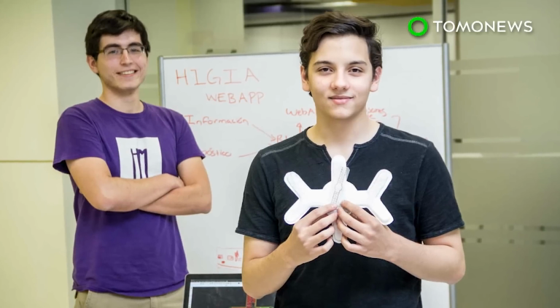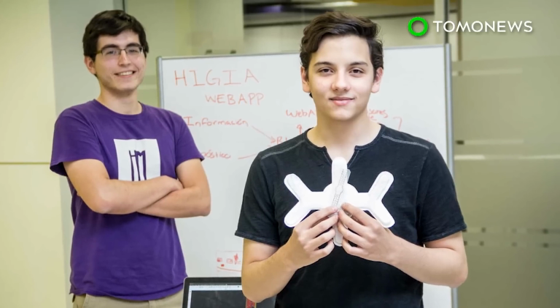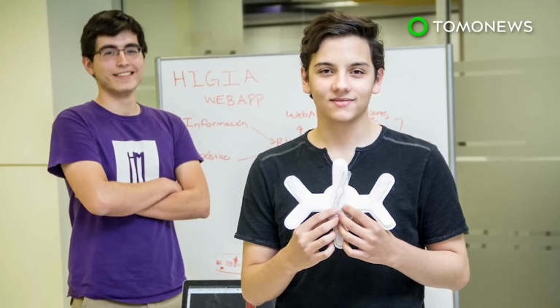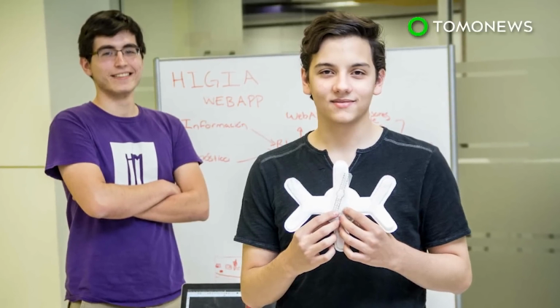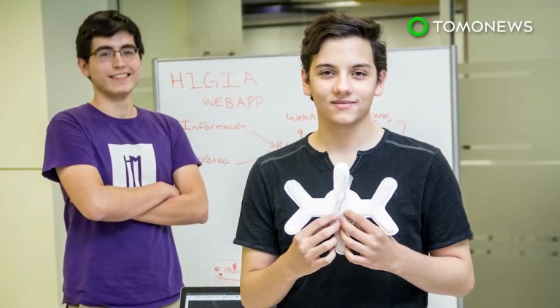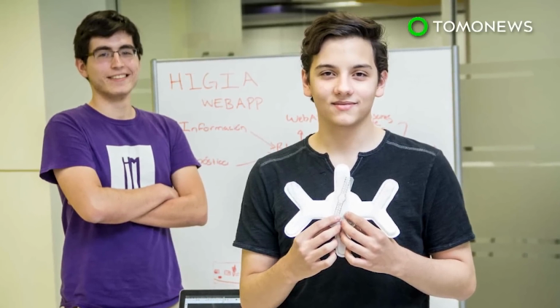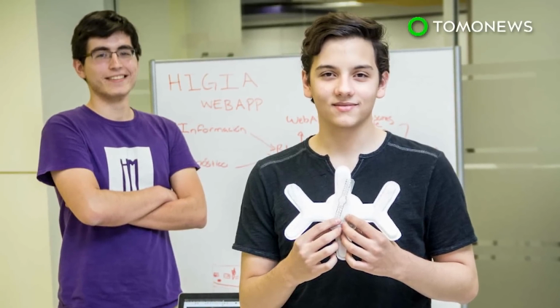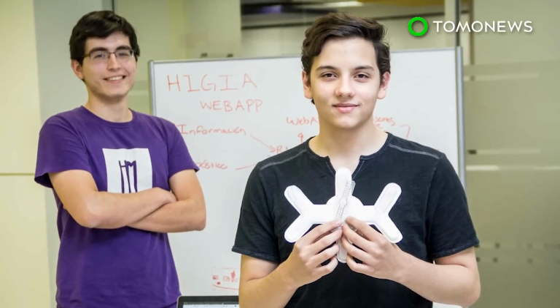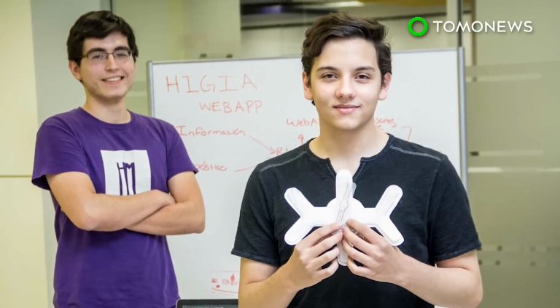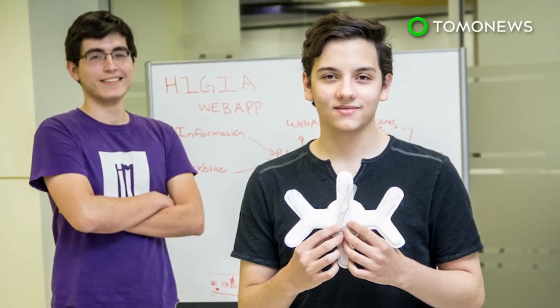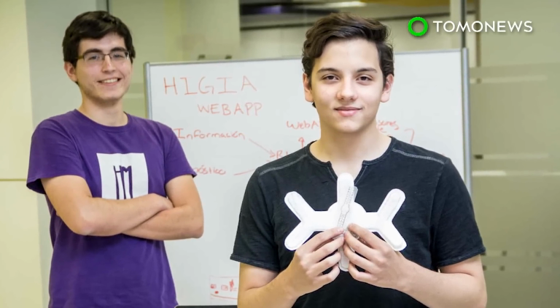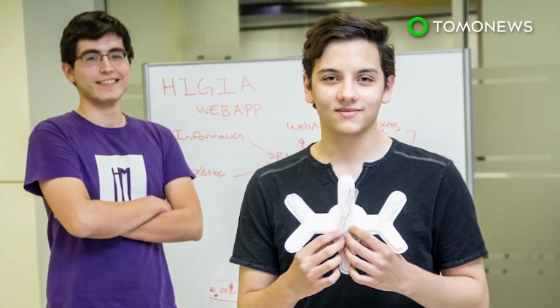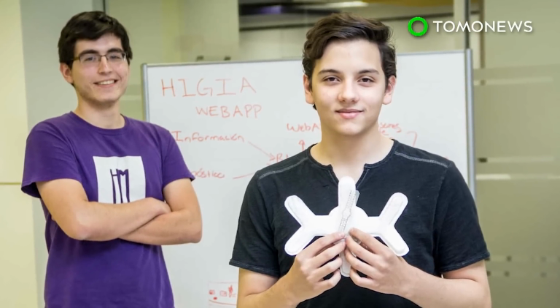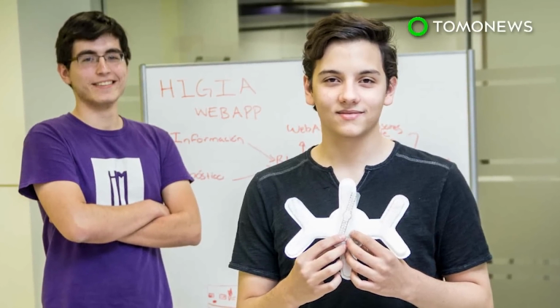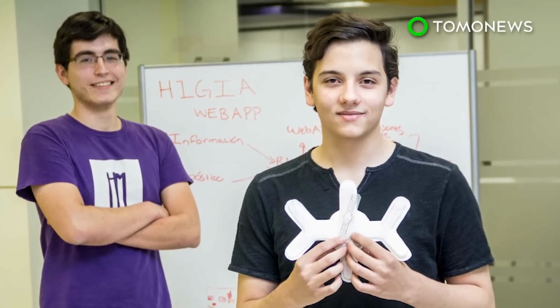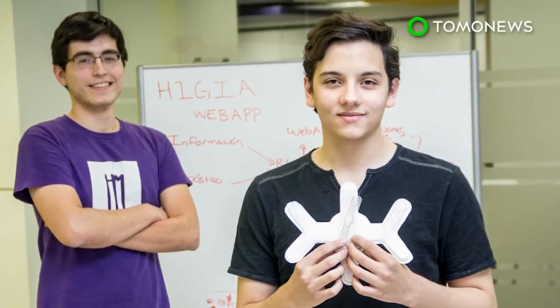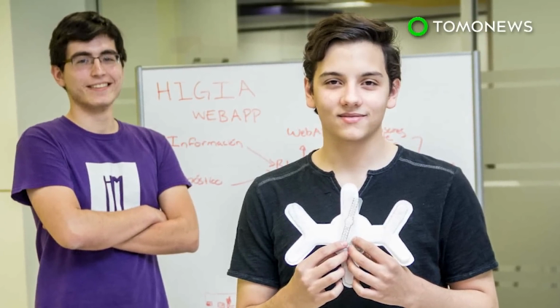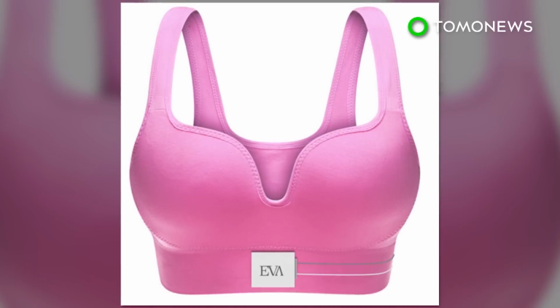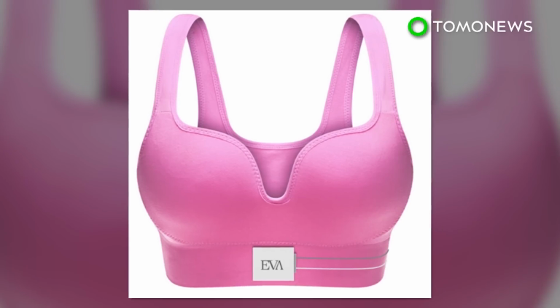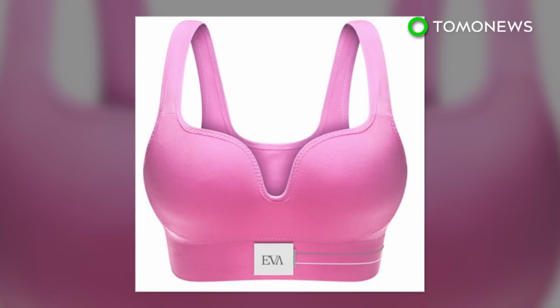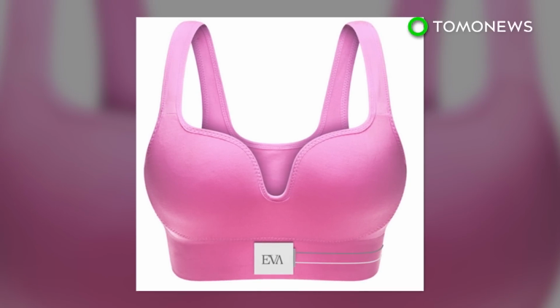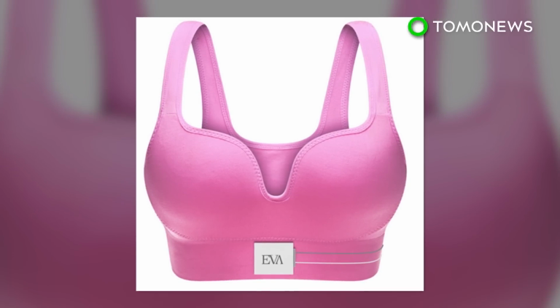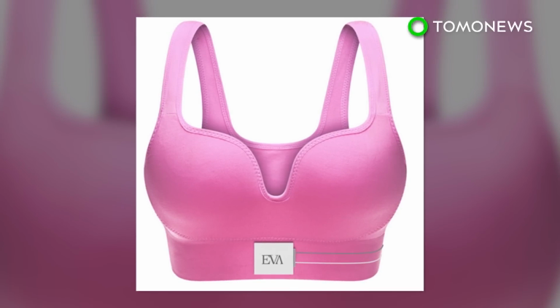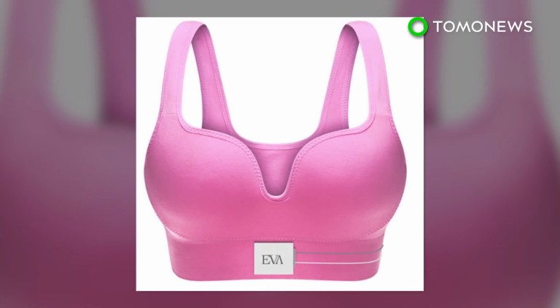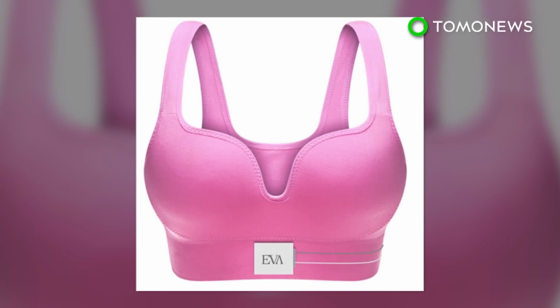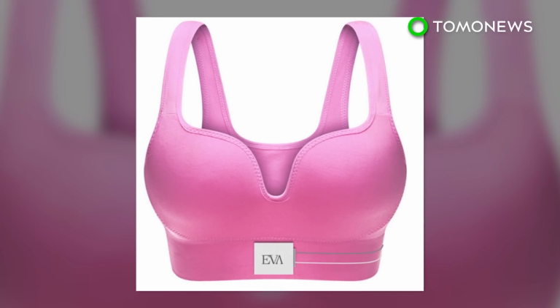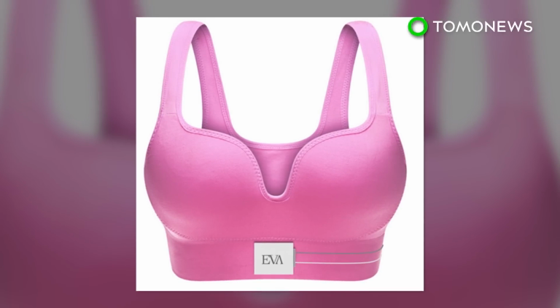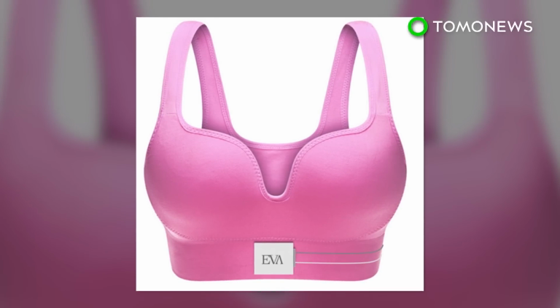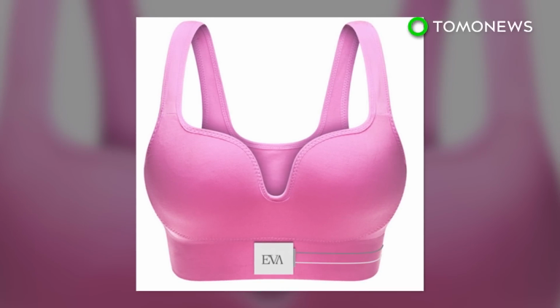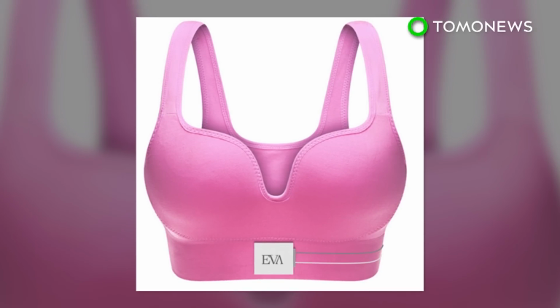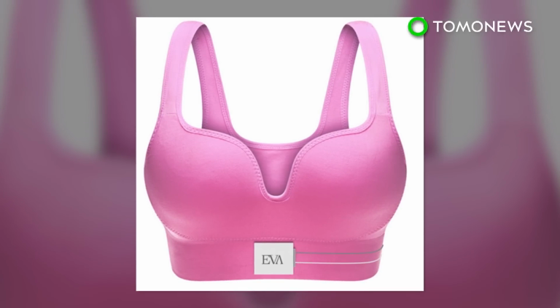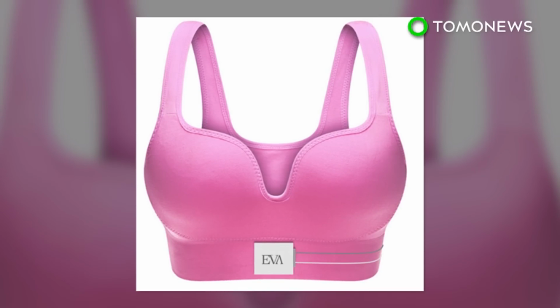The bra is currently only at the prototype stage and it may take at least two years for the device to pass the certification process.